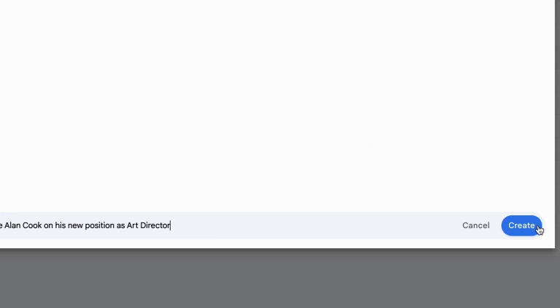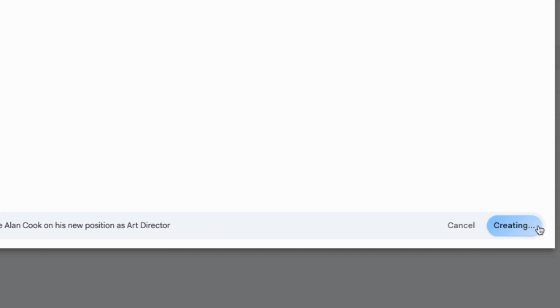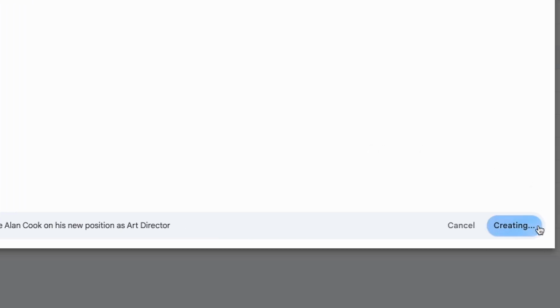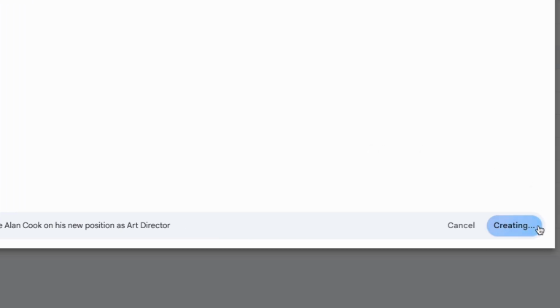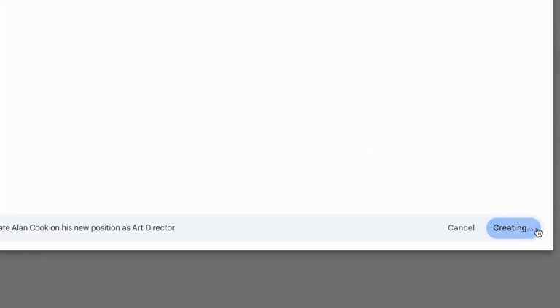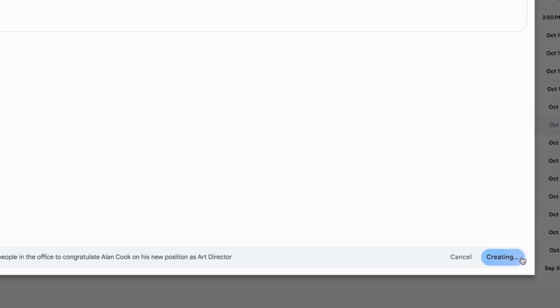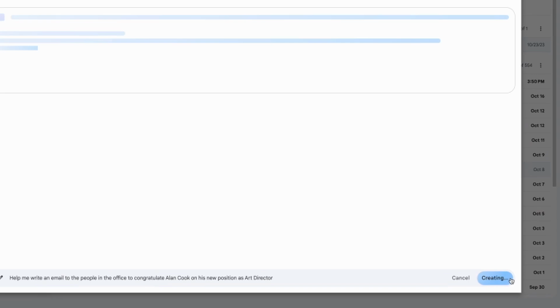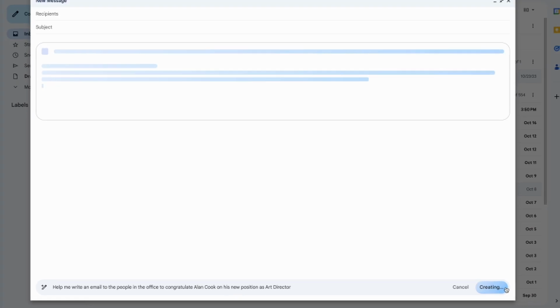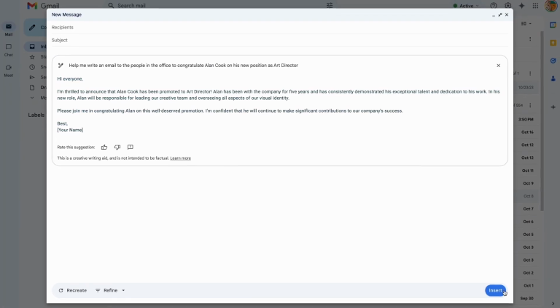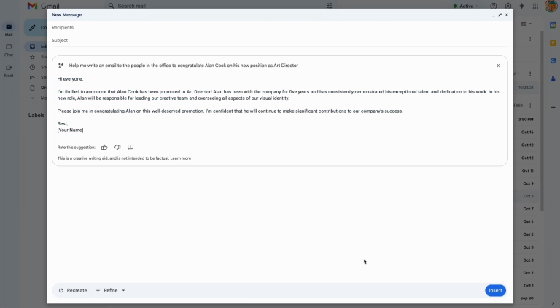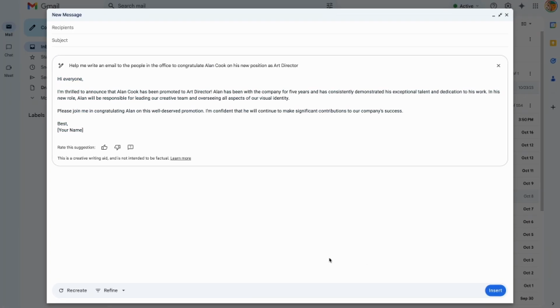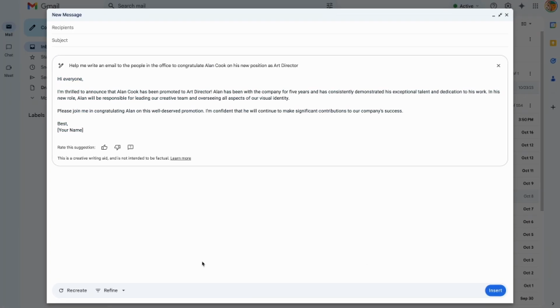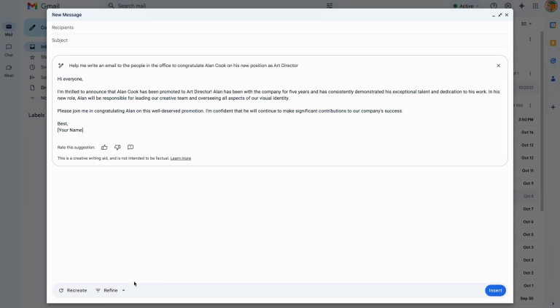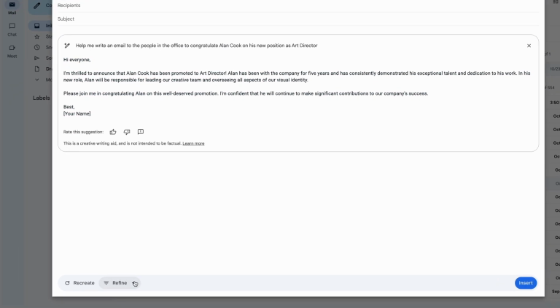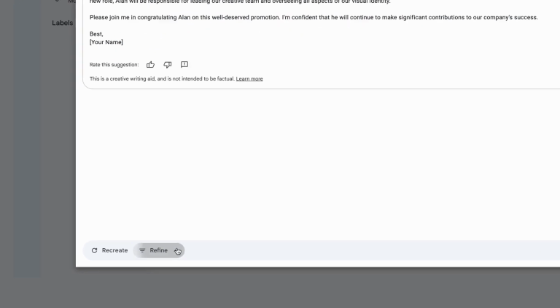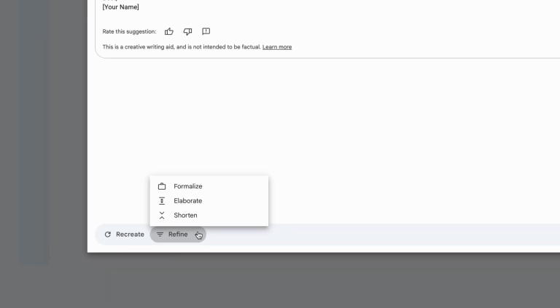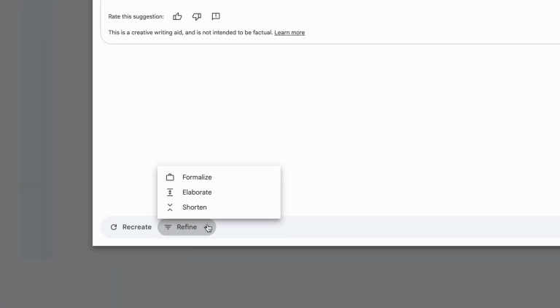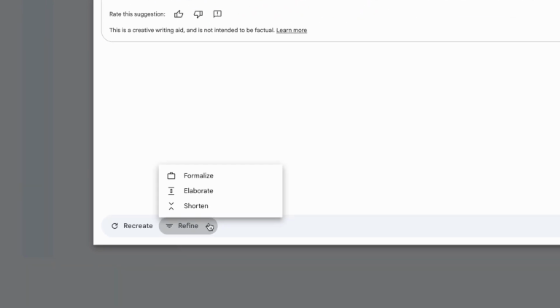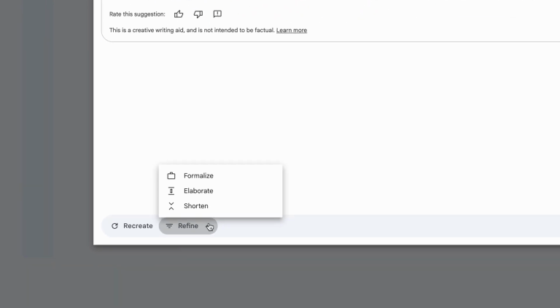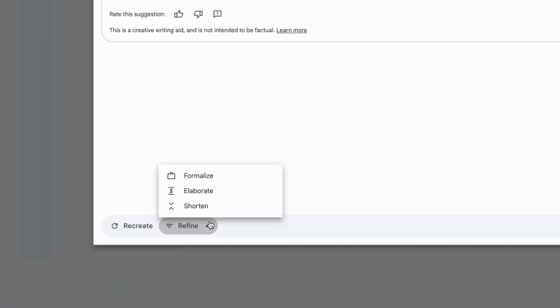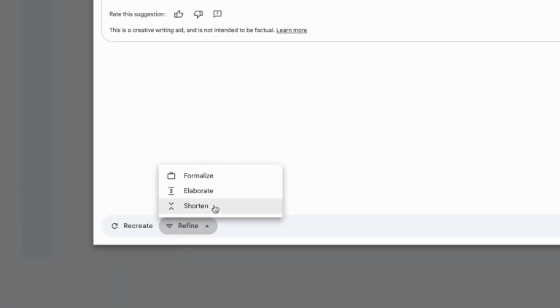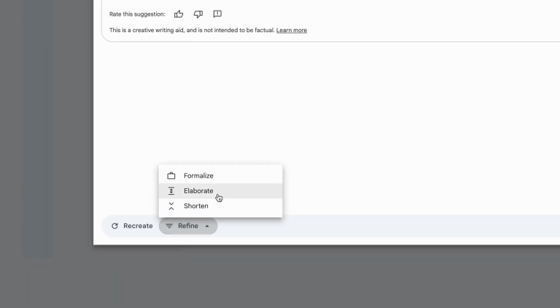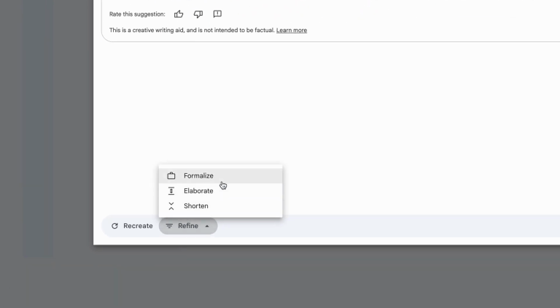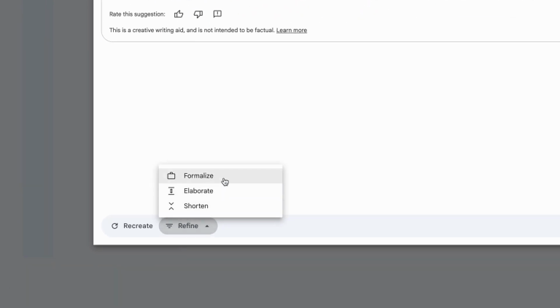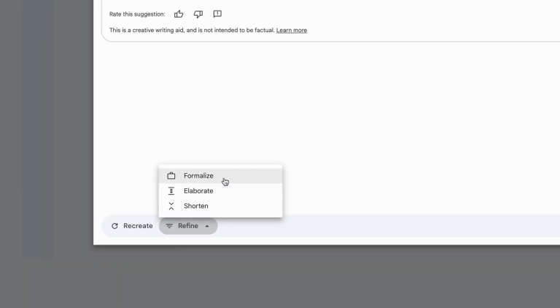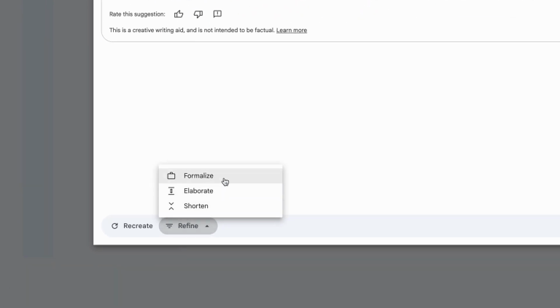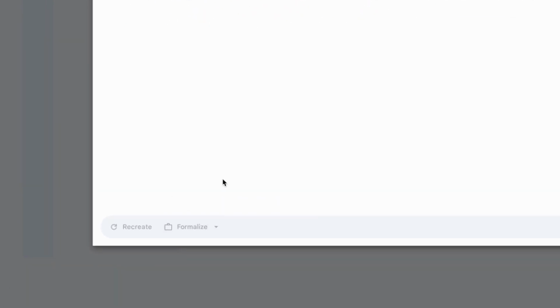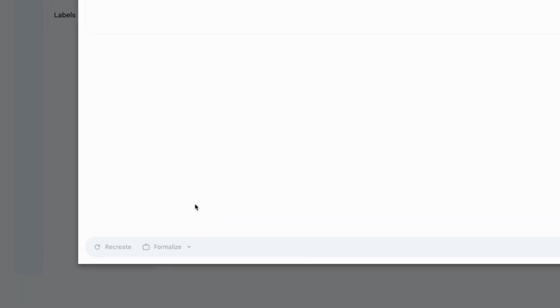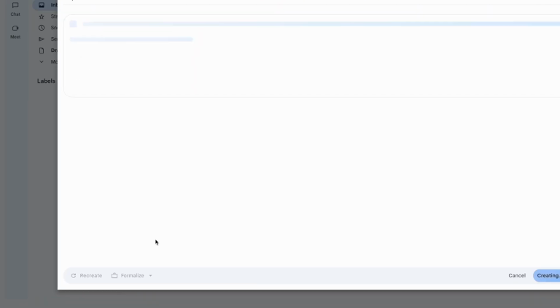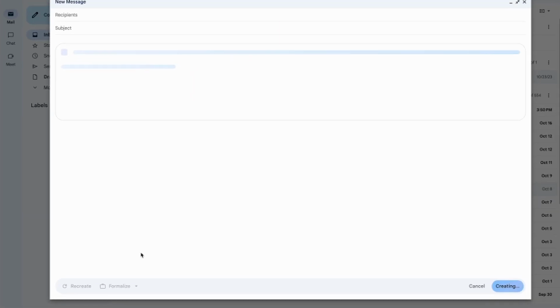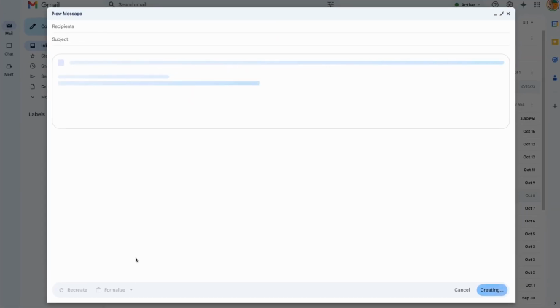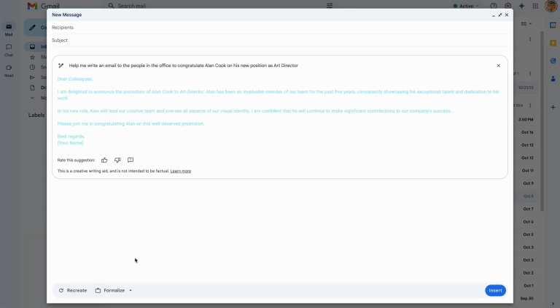After the first draft, you can choose to see another draft, or refine: elaborate, formalize, bulletize, or shorten.